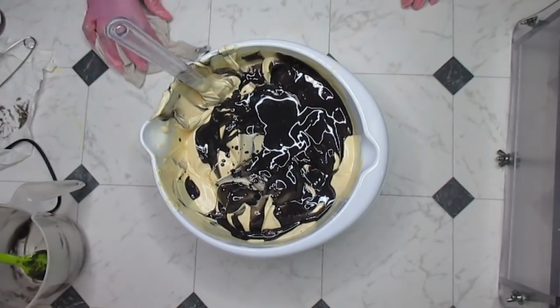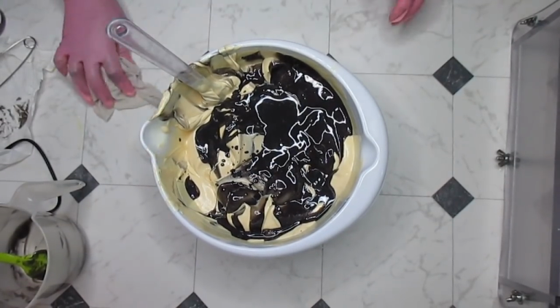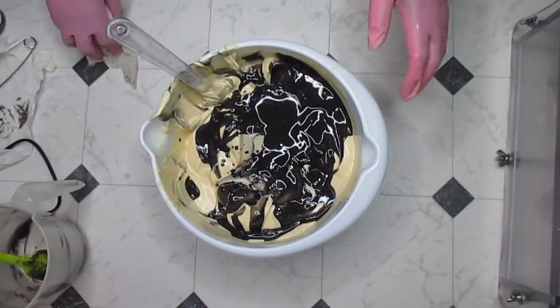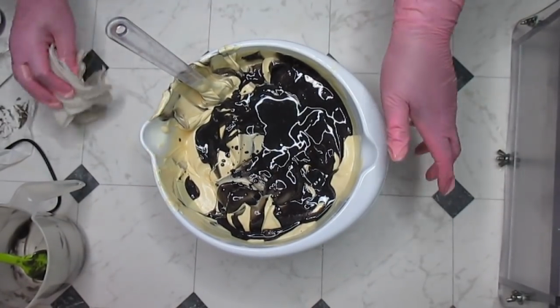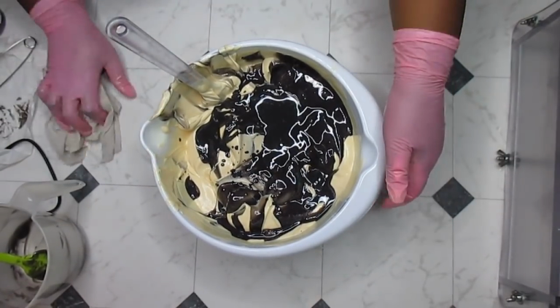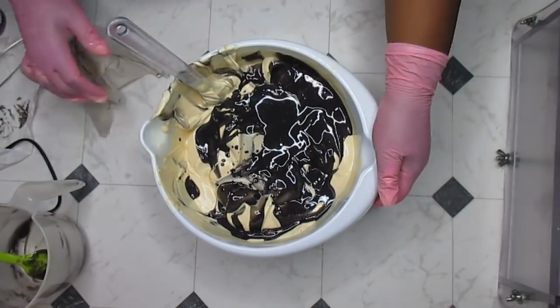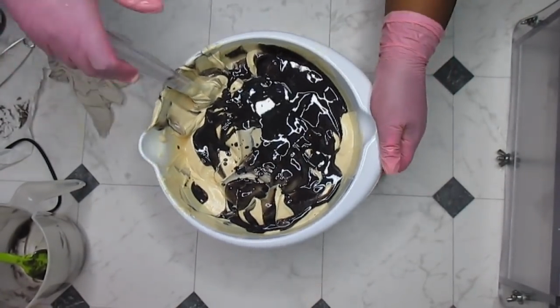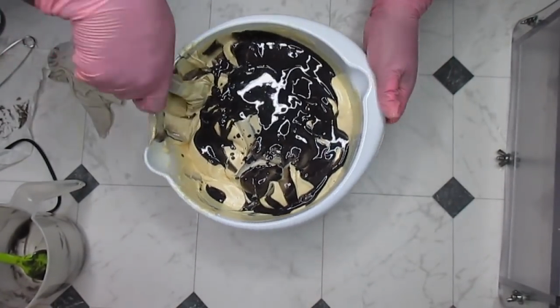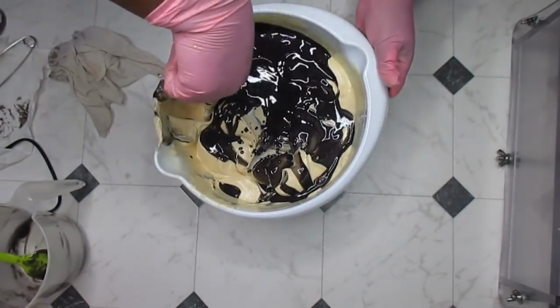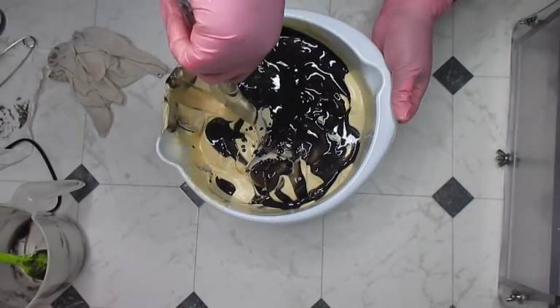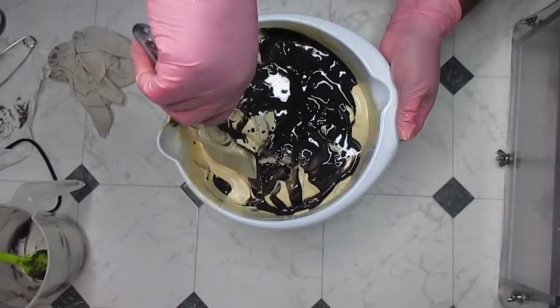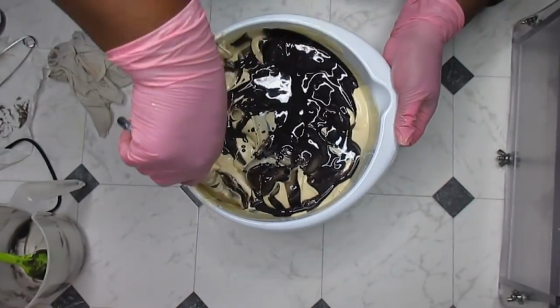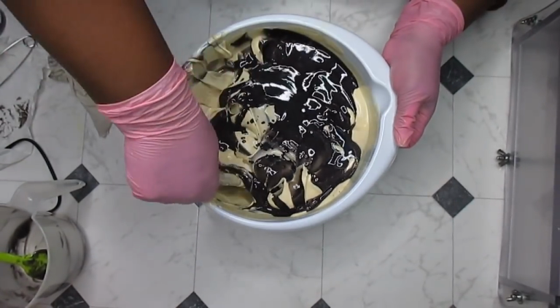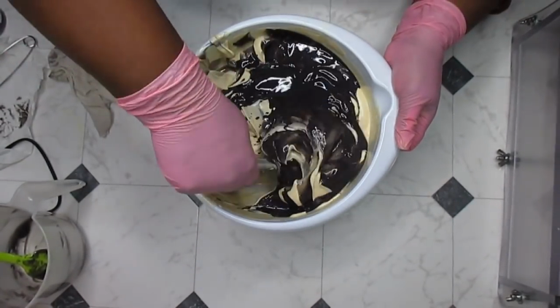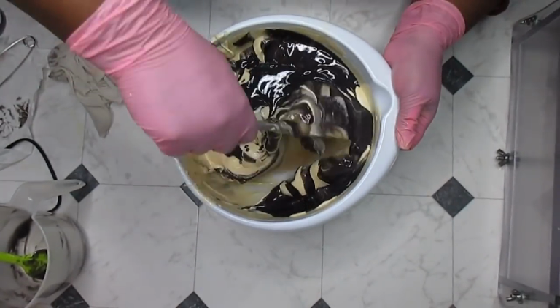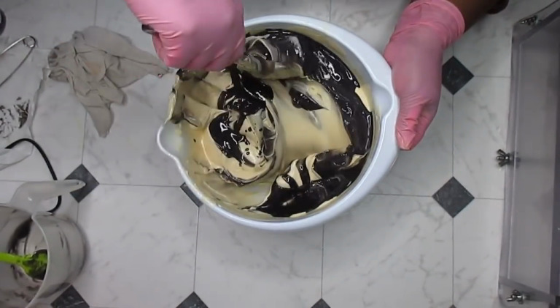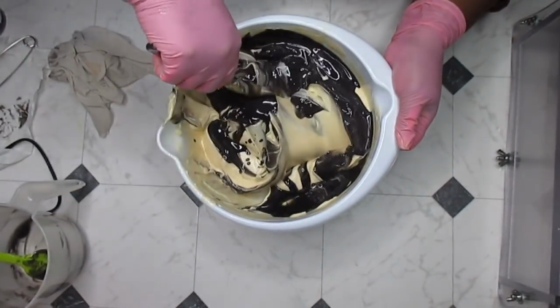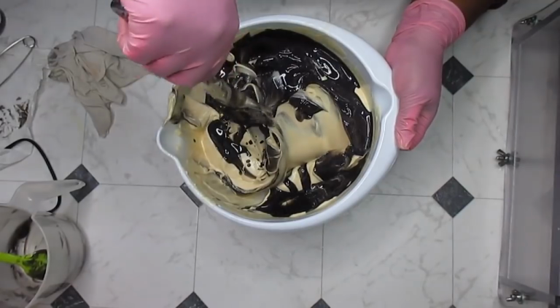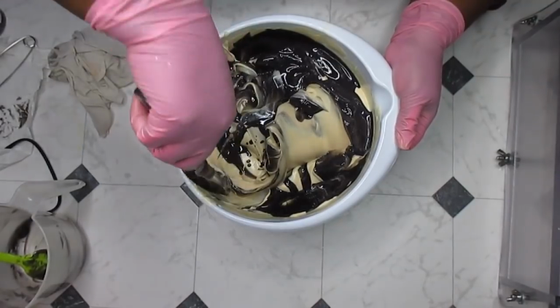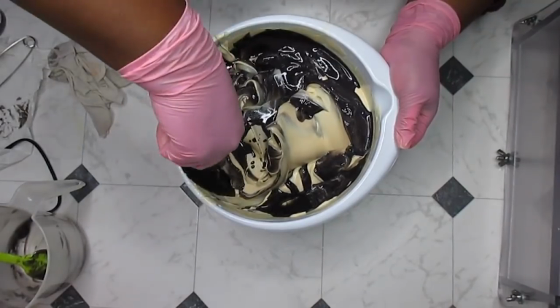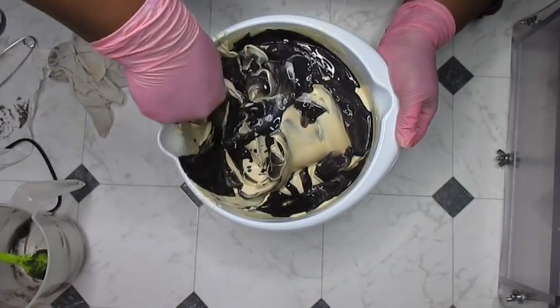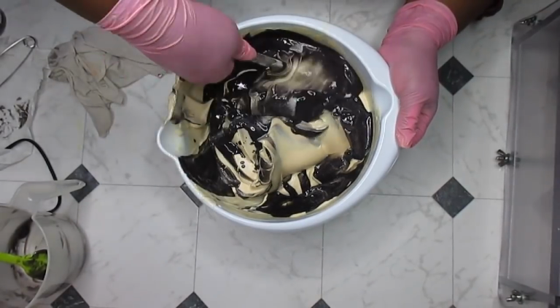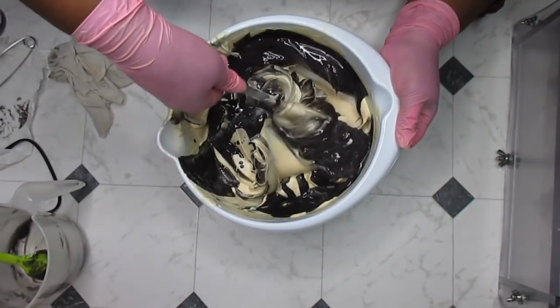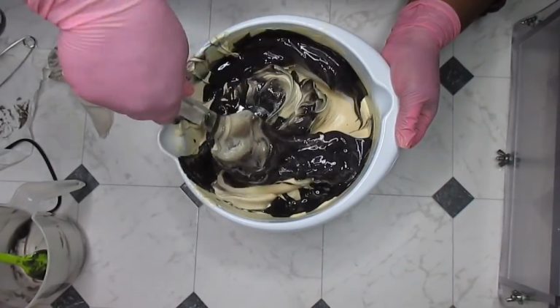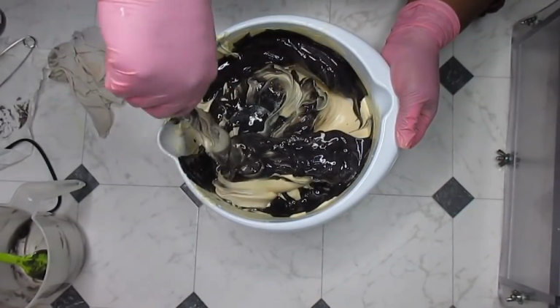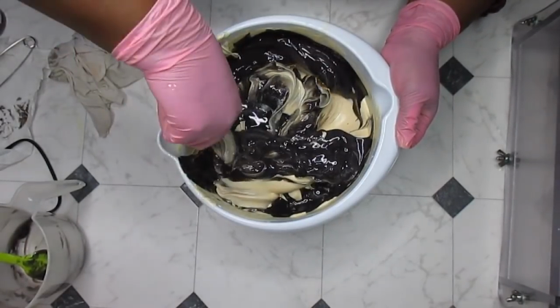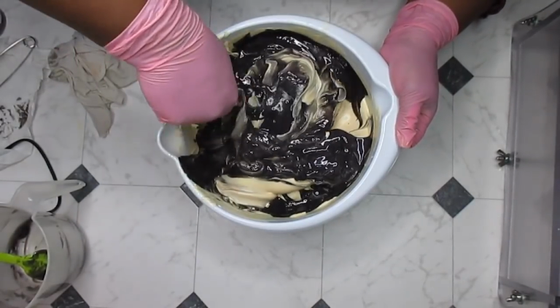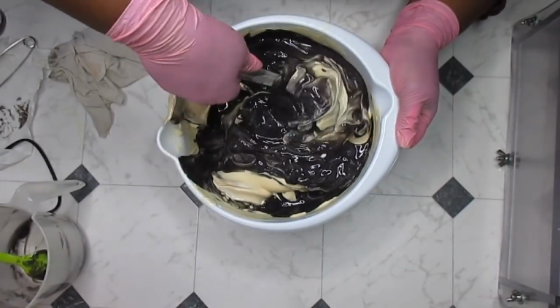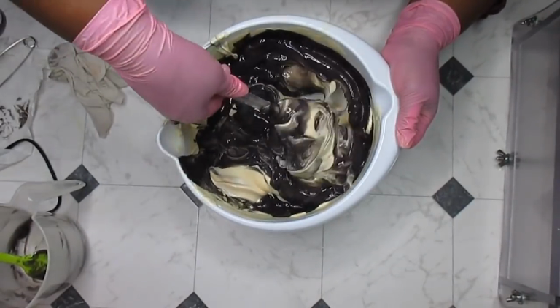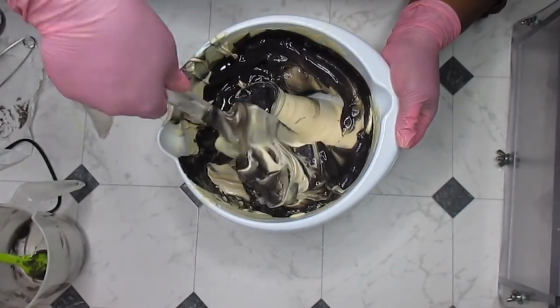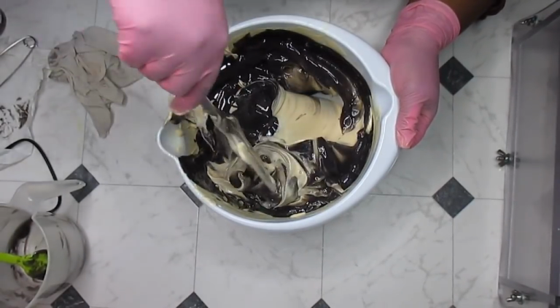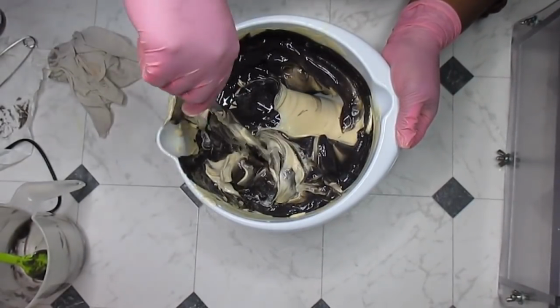This is exactly why I stopped soaping at high temperatures — because of this reason.